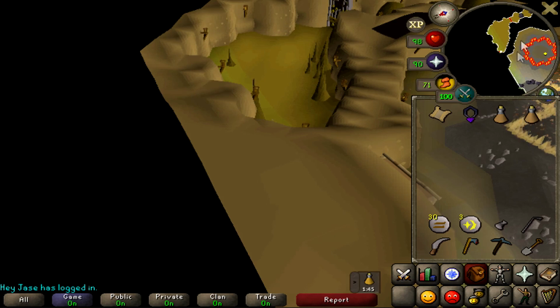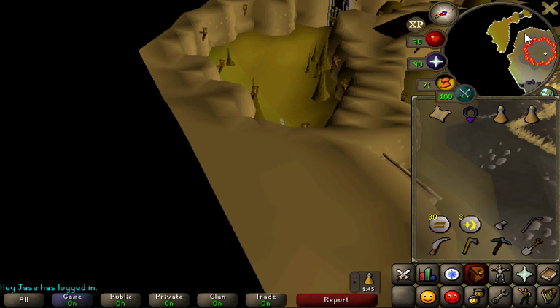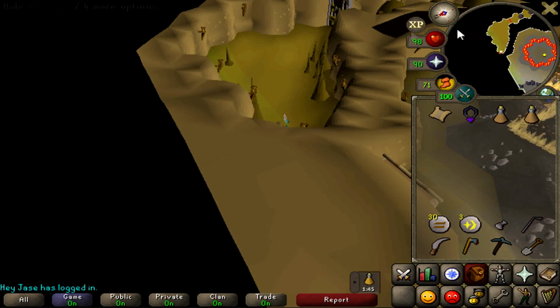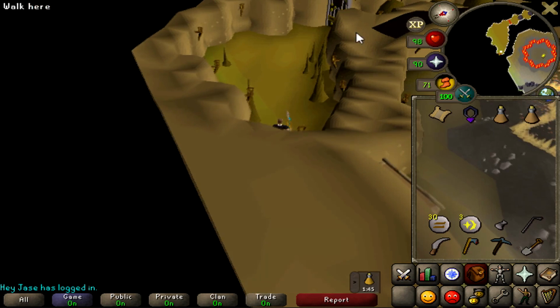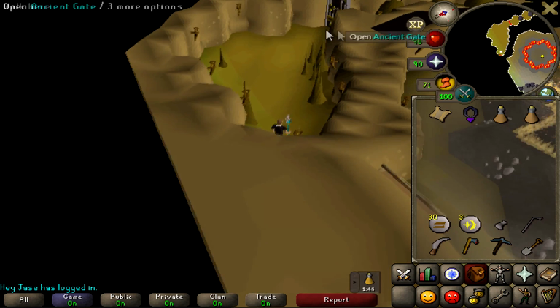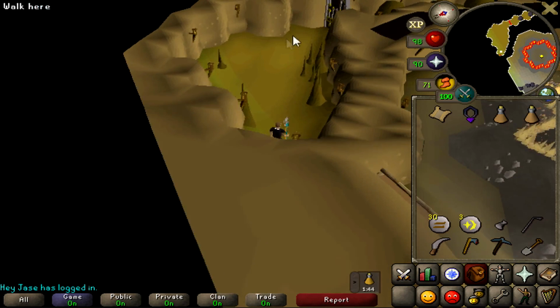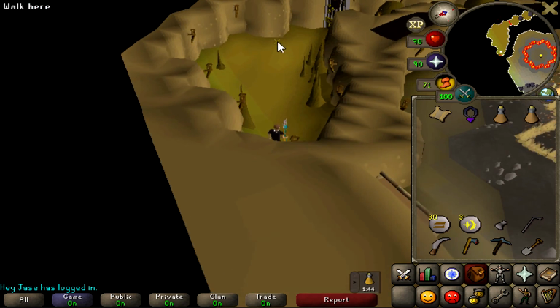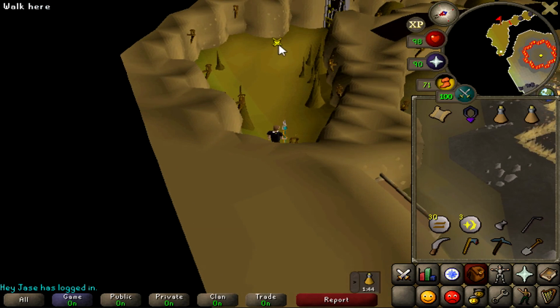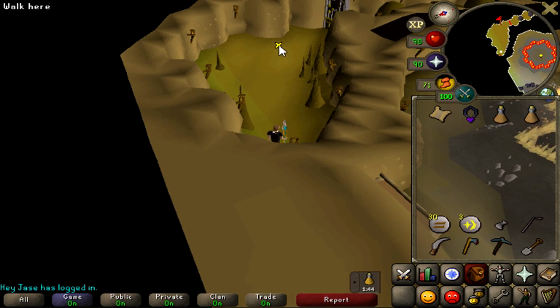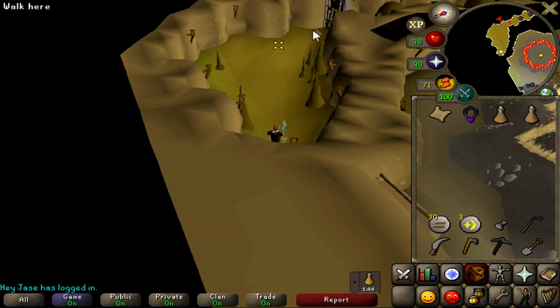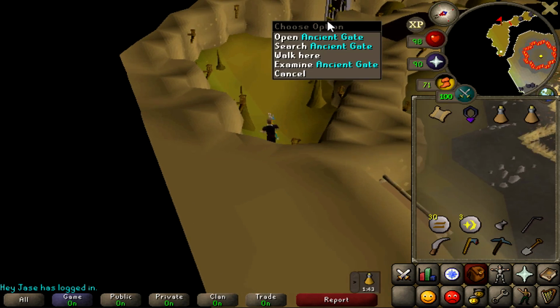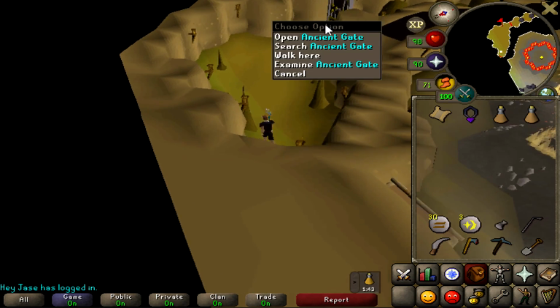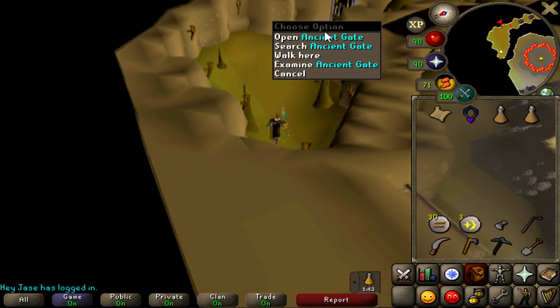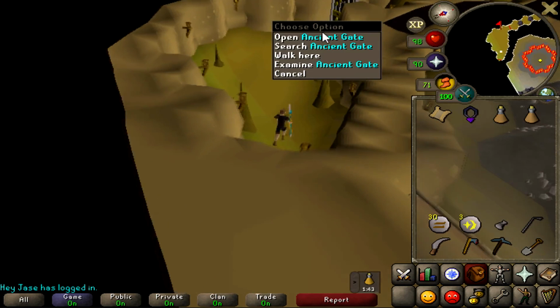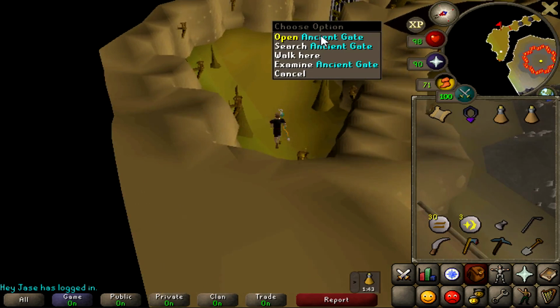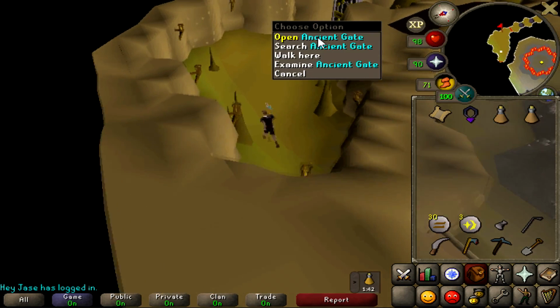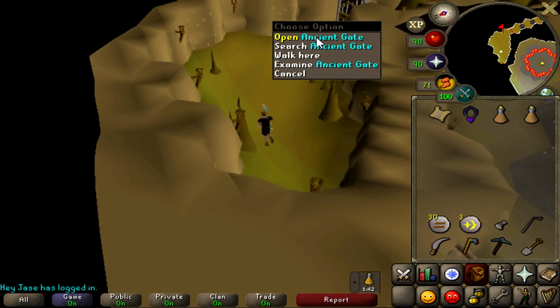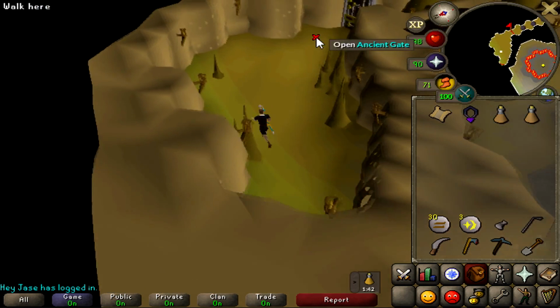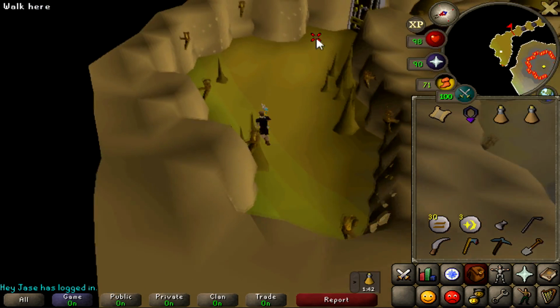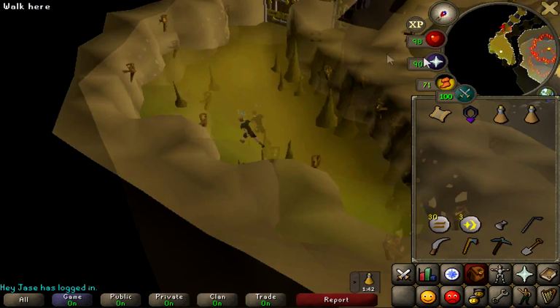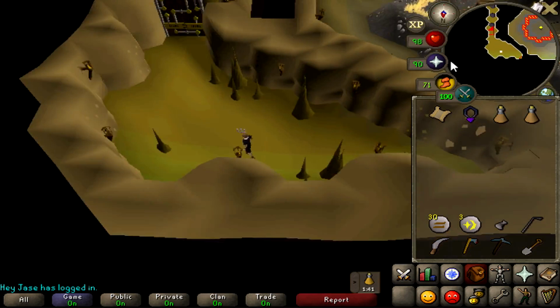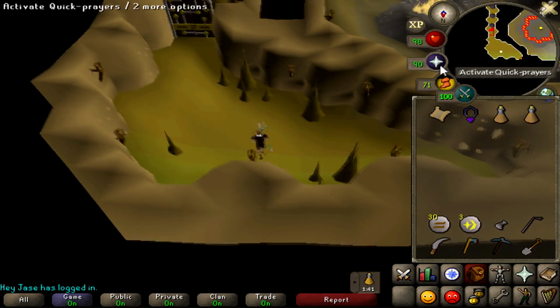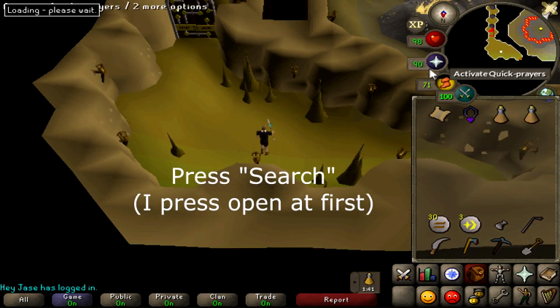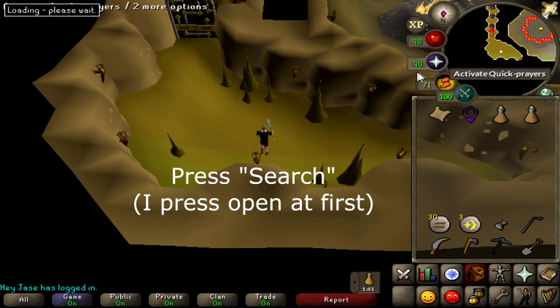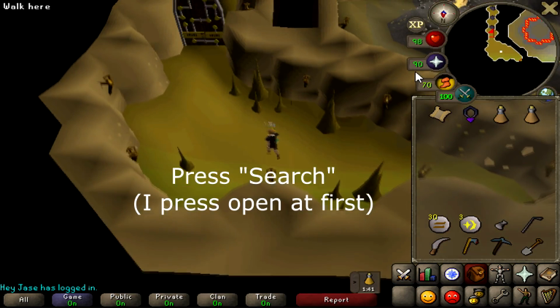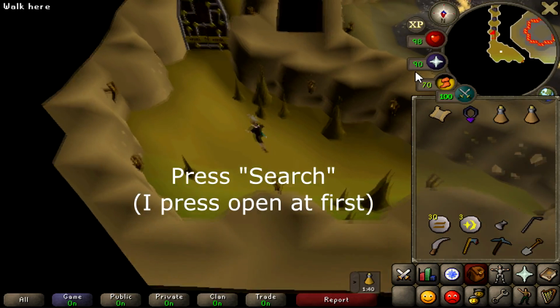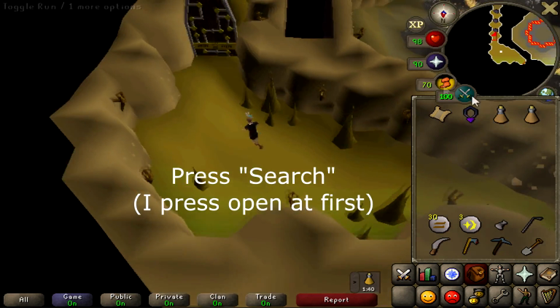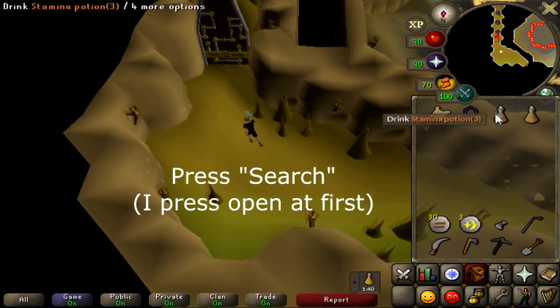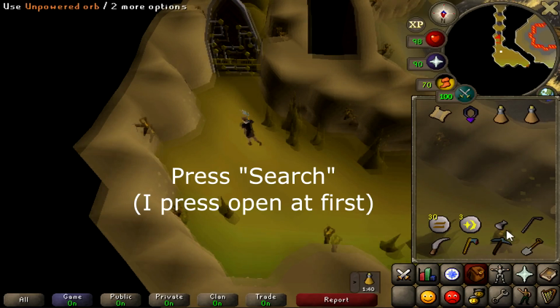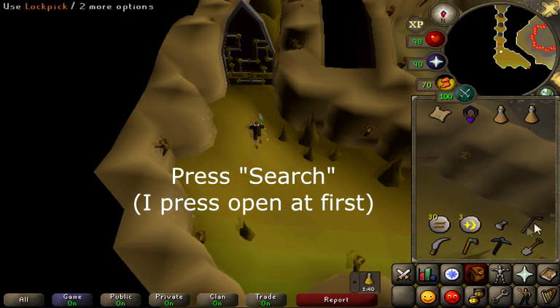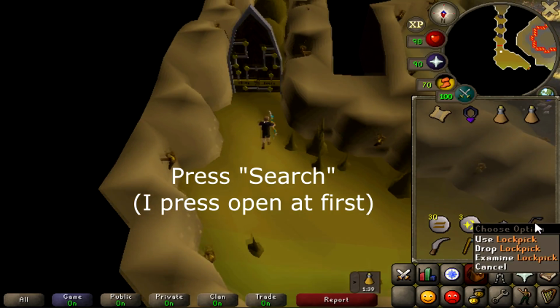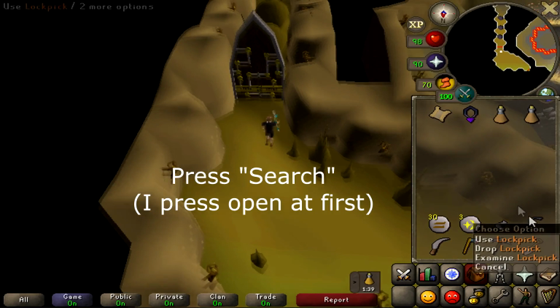Once you search the bookcase, you're going to want to come to this first door and open it — this requires your lock pick.